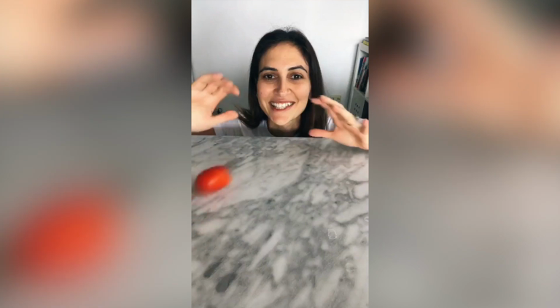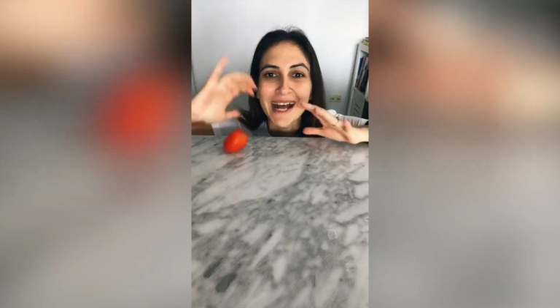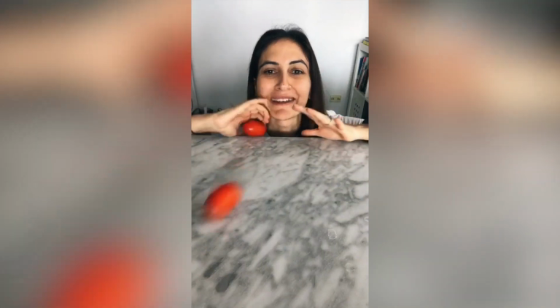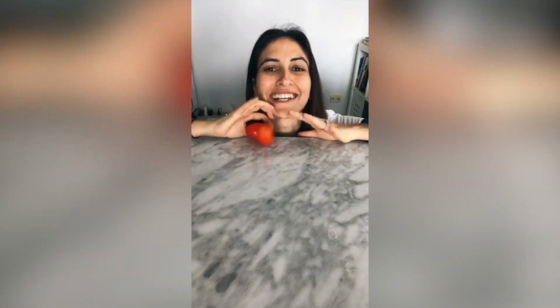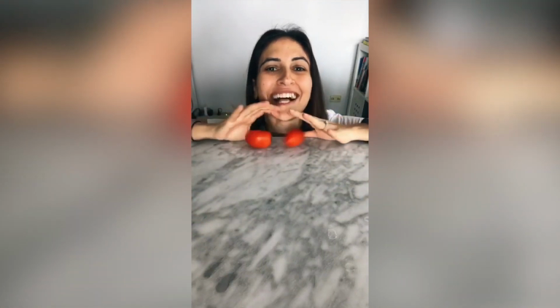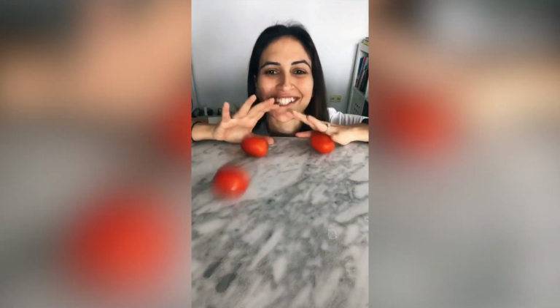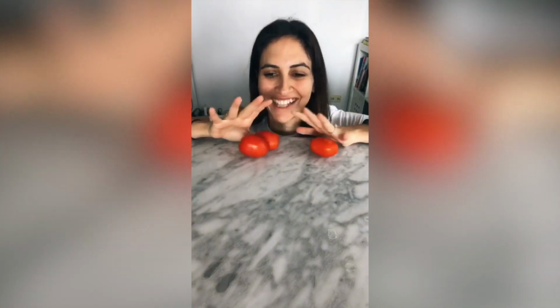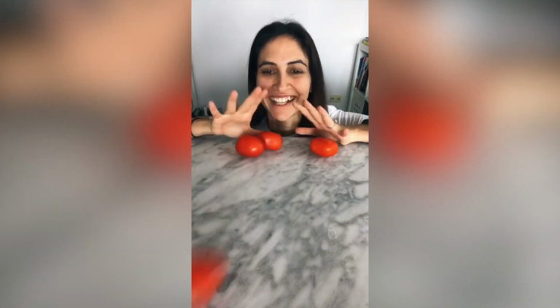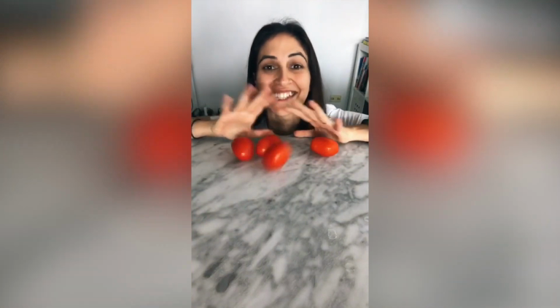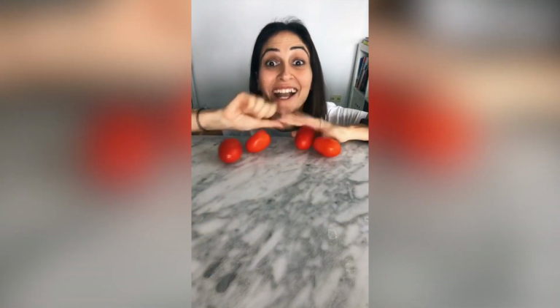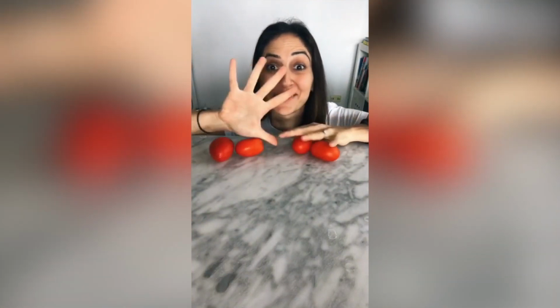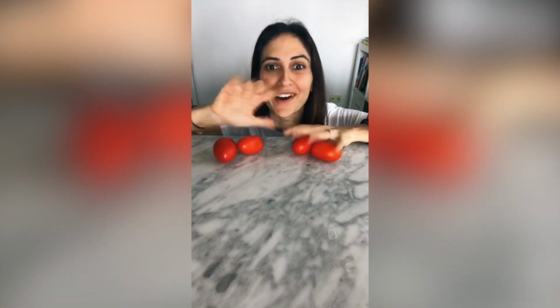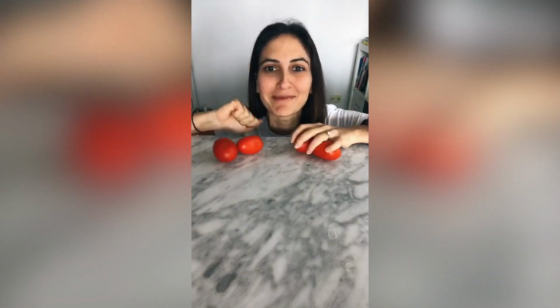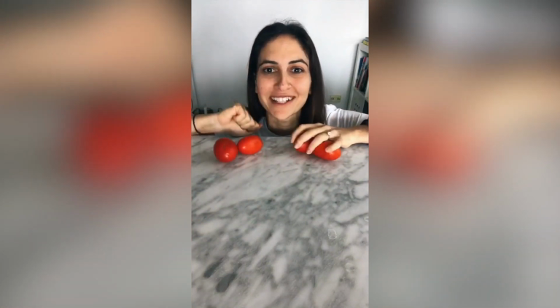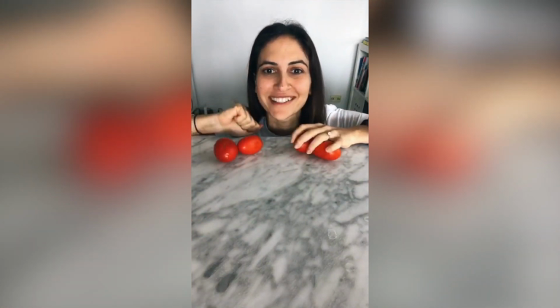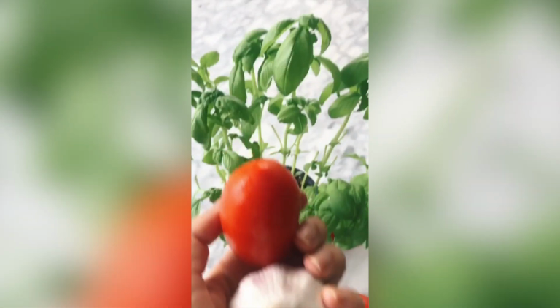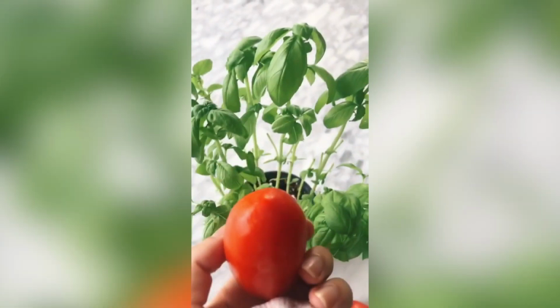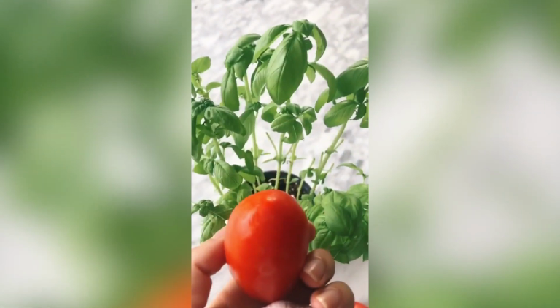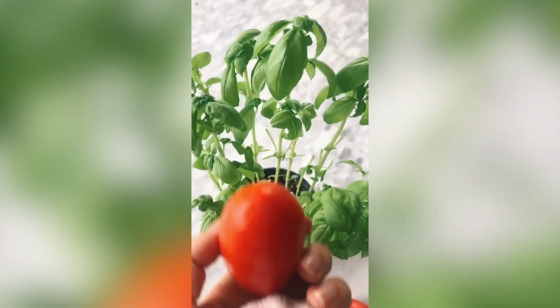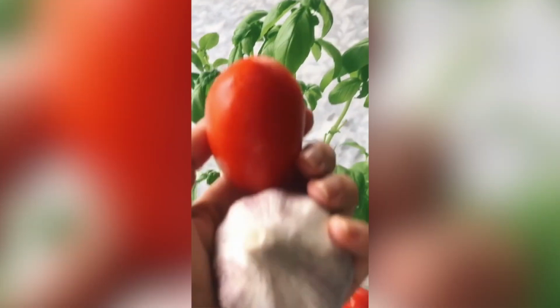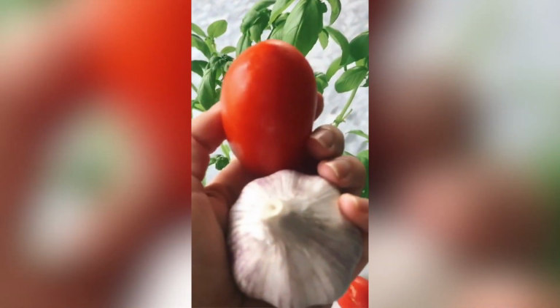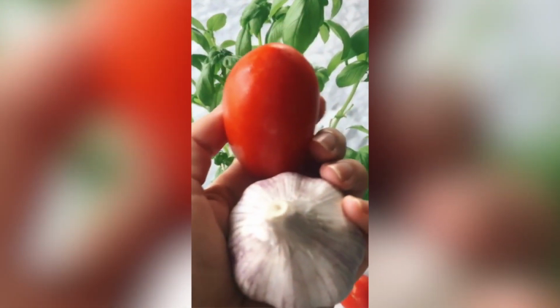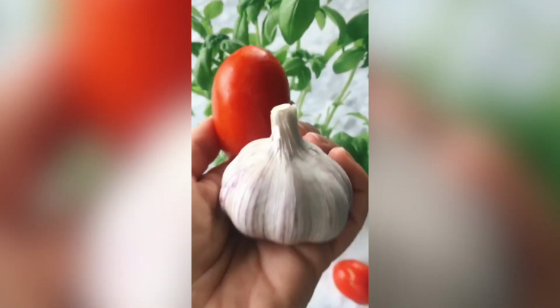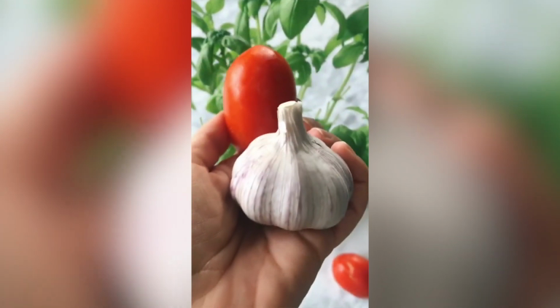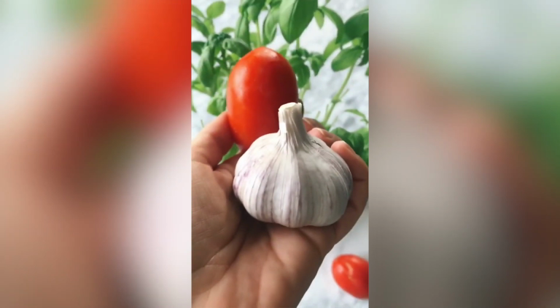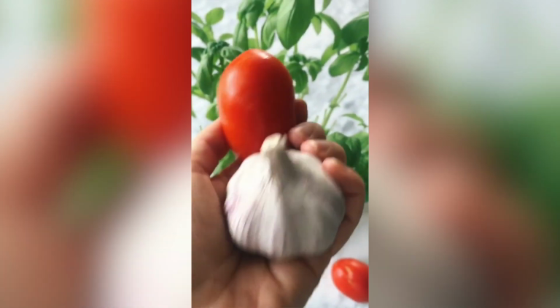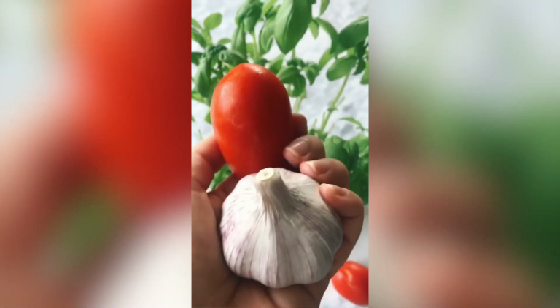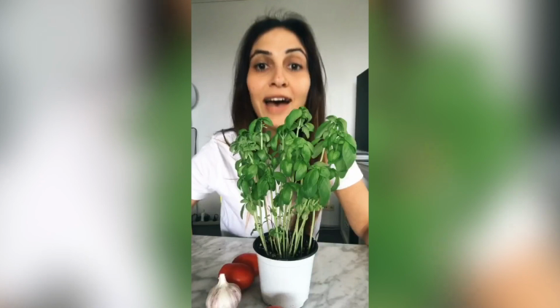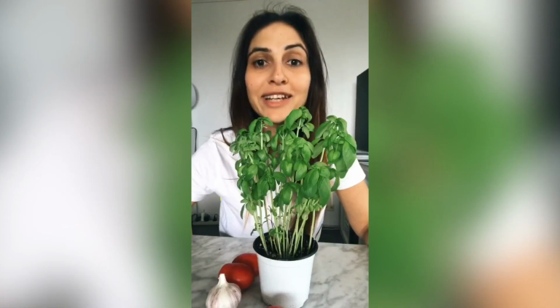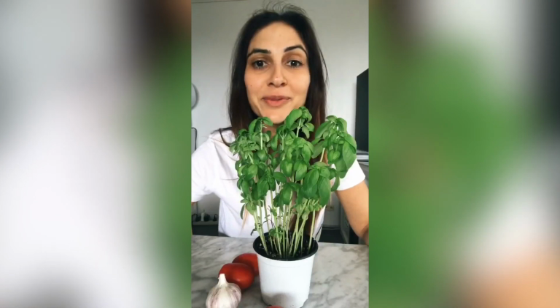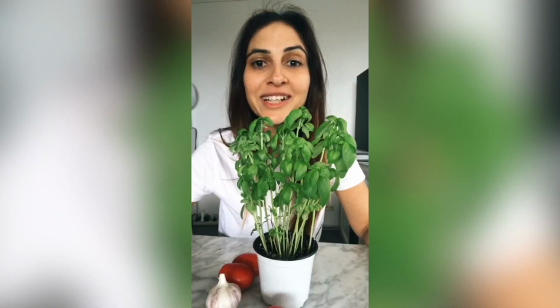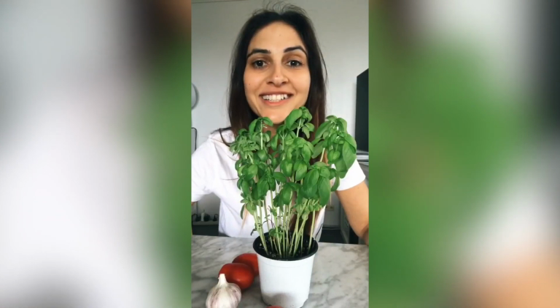Today I'm making a classic Italian snack within five minutes. I'm using basil, tomato and garlic. Have you guessed what it is yet?